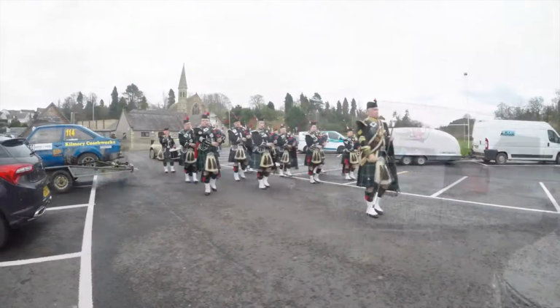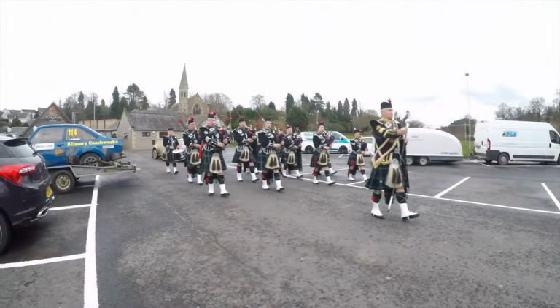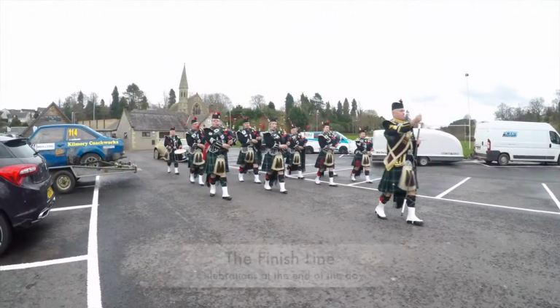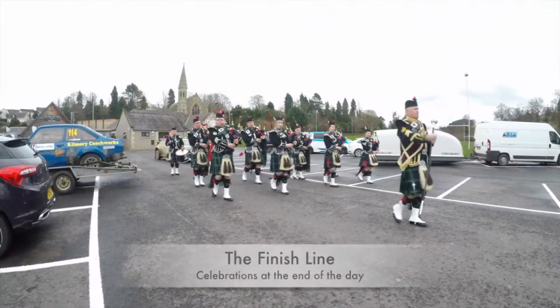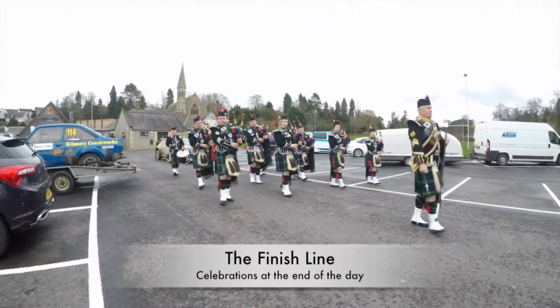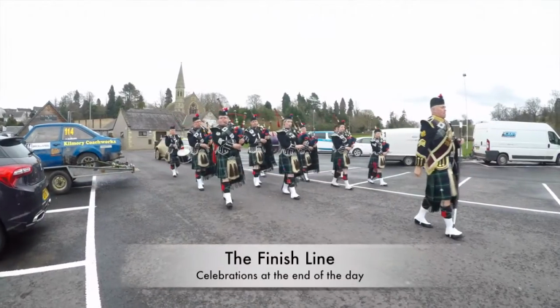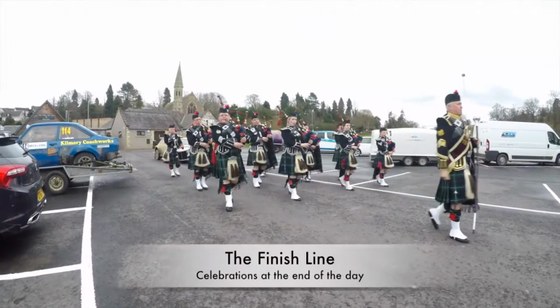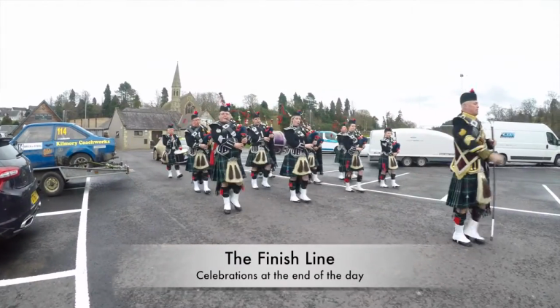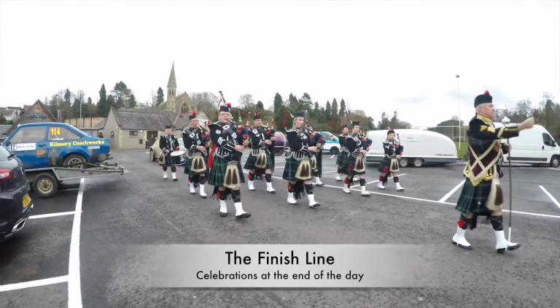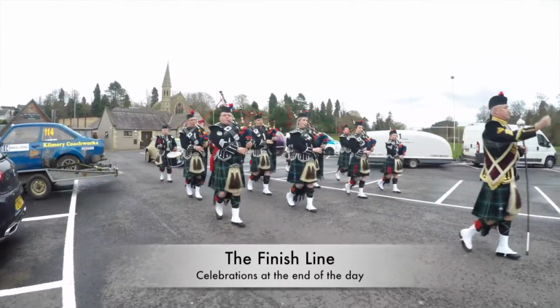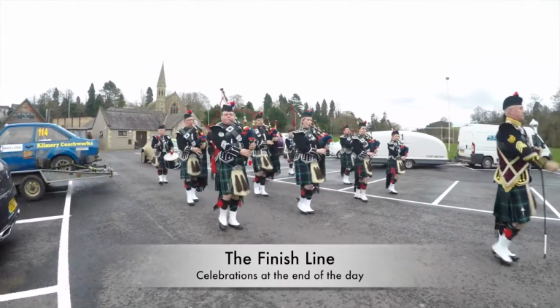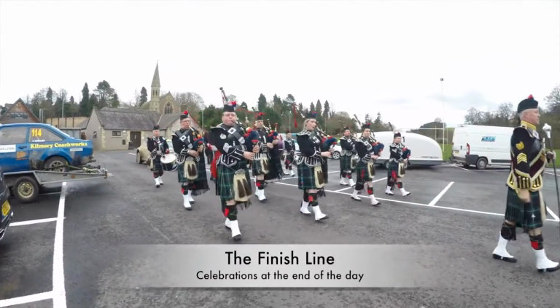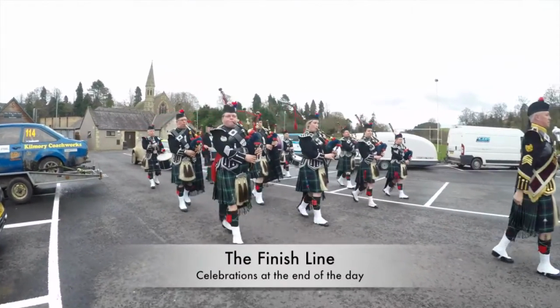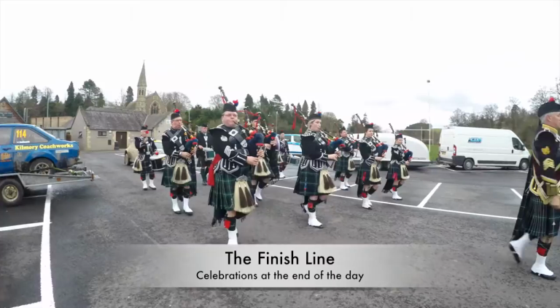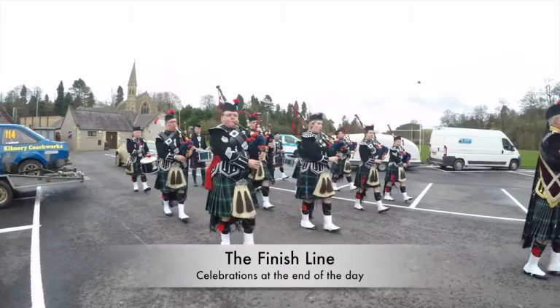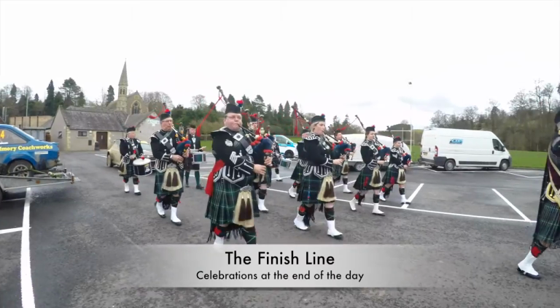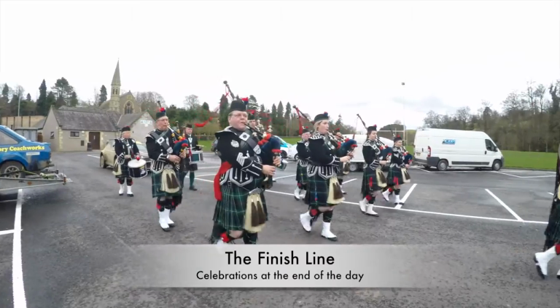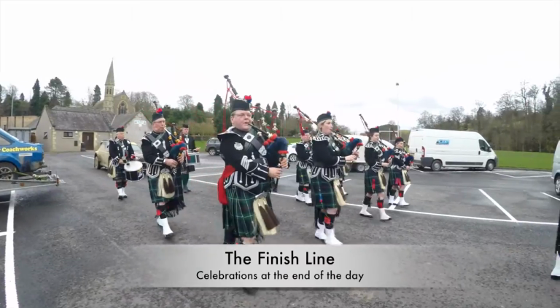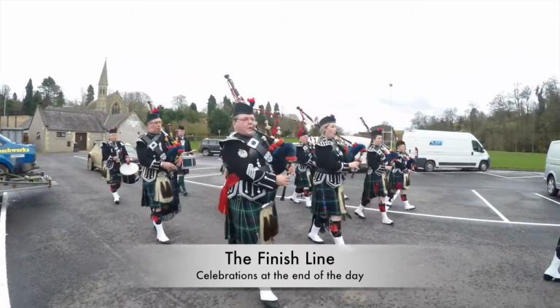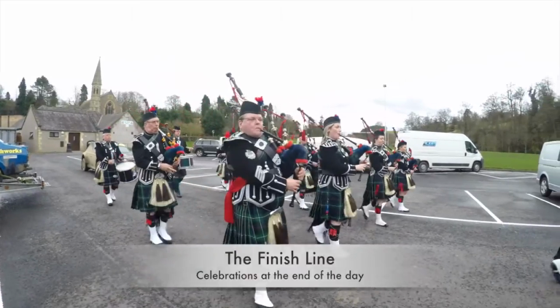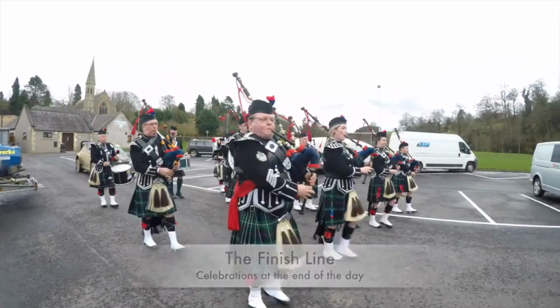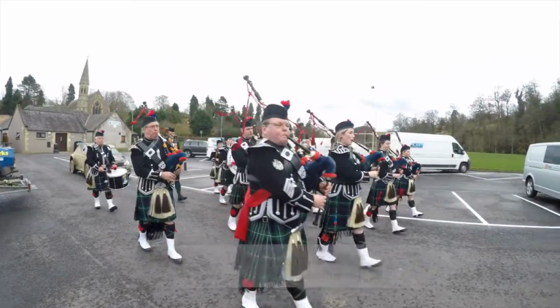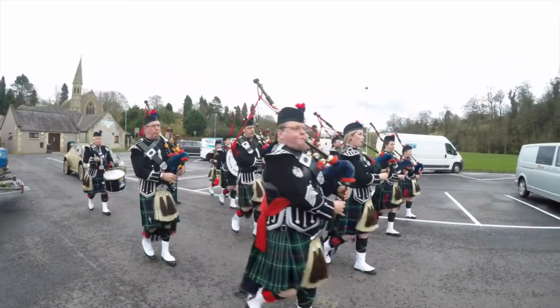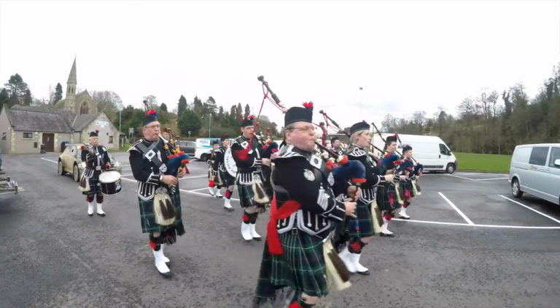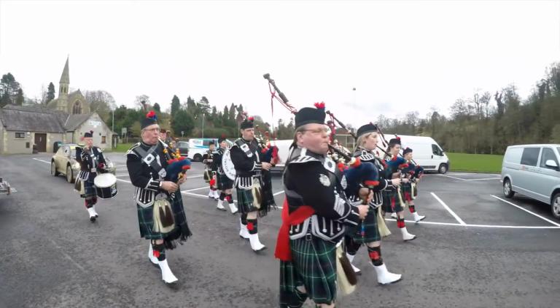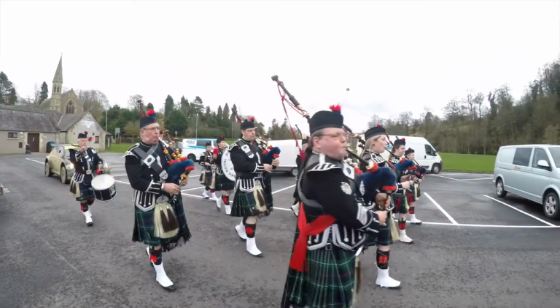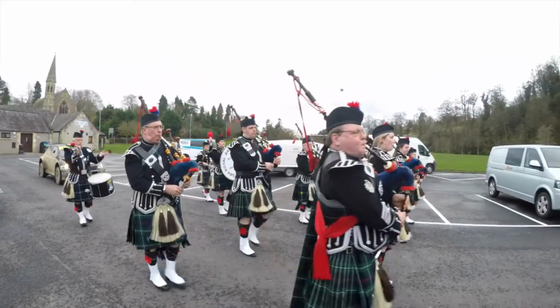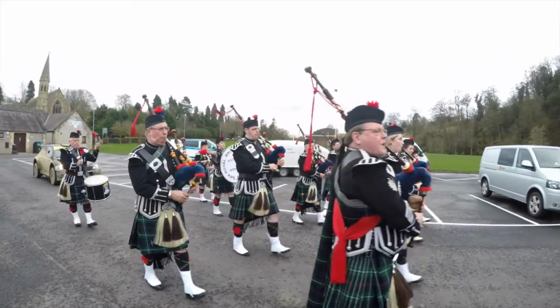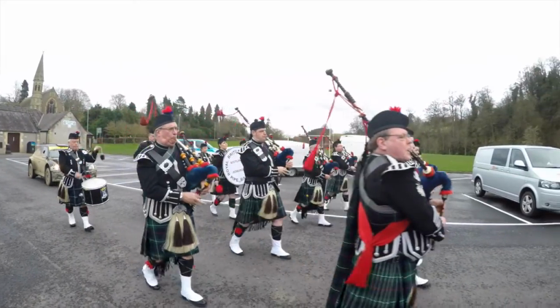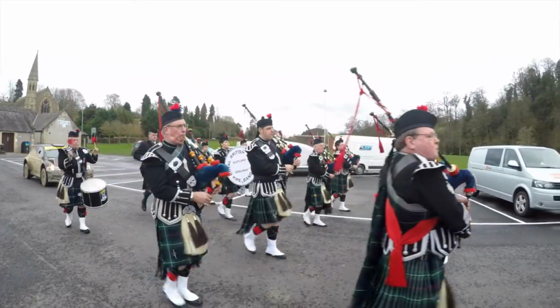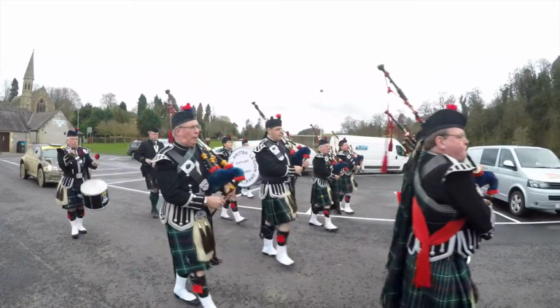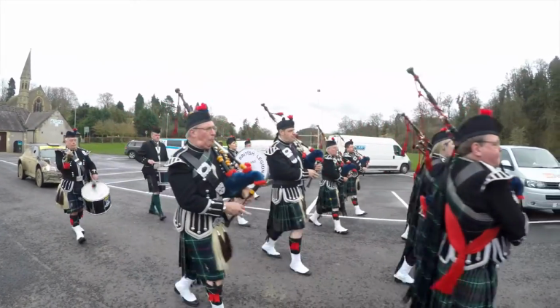With all eight special stages complete the winners gather back in Jedburgh for the pomp and ceremony of the podium celebrations.